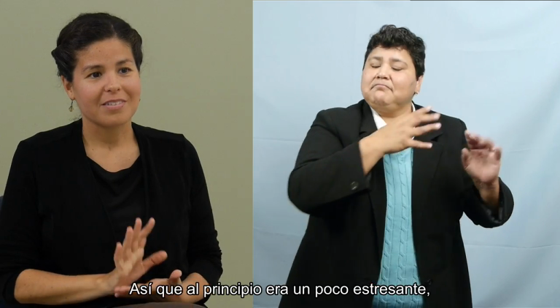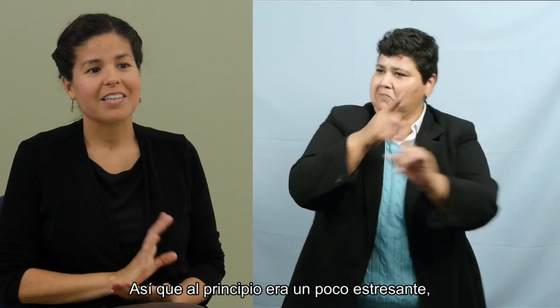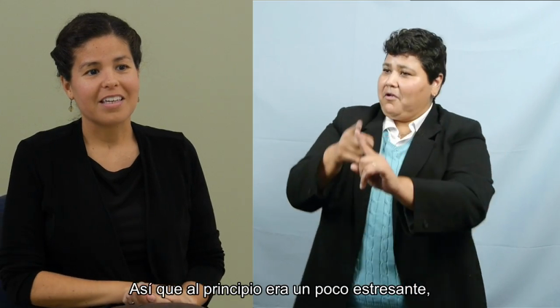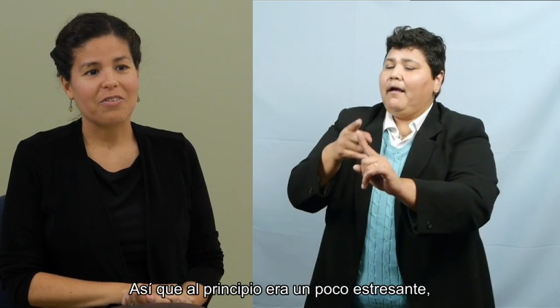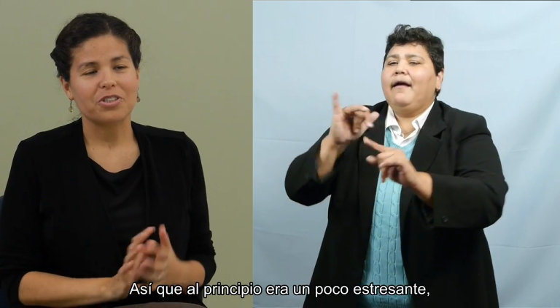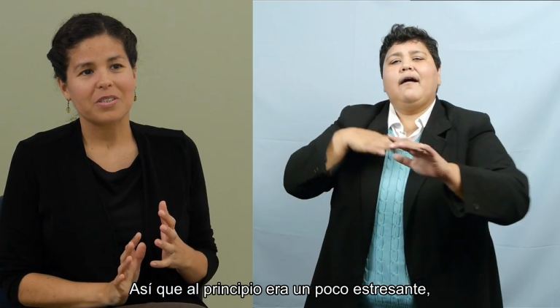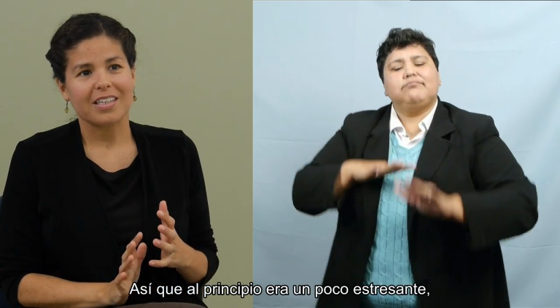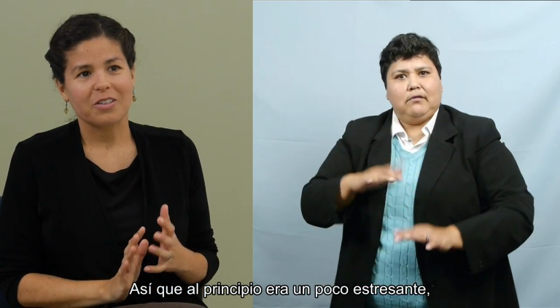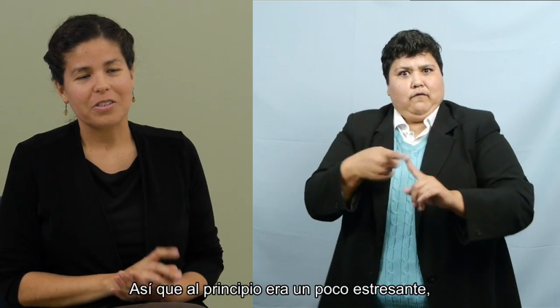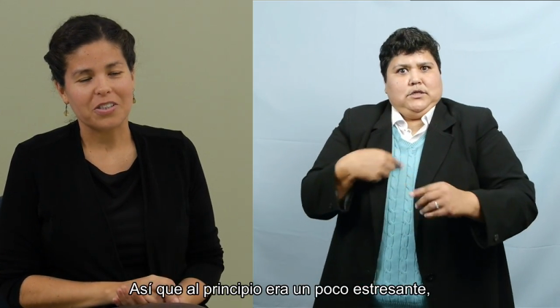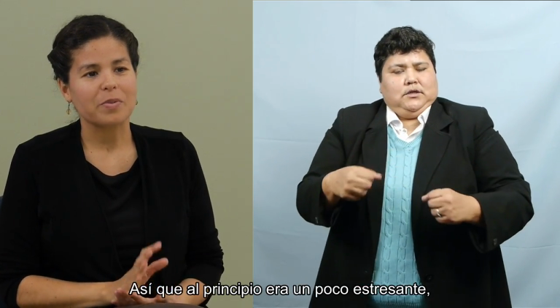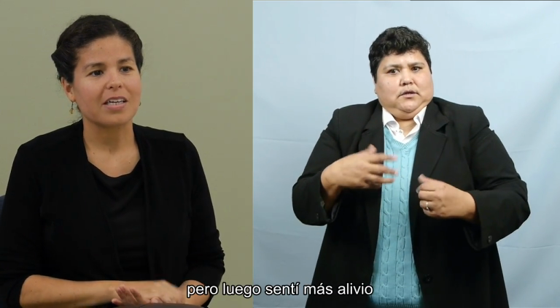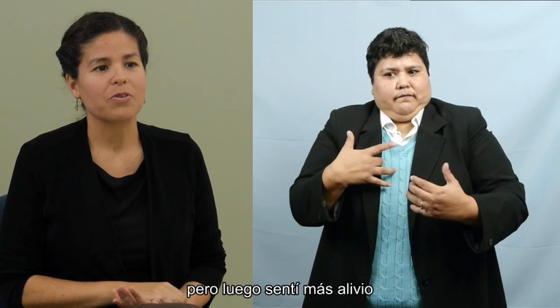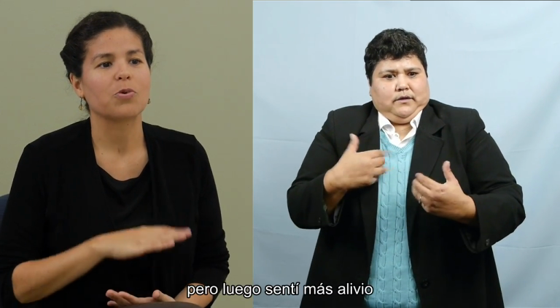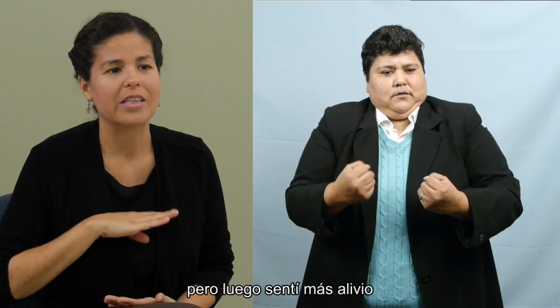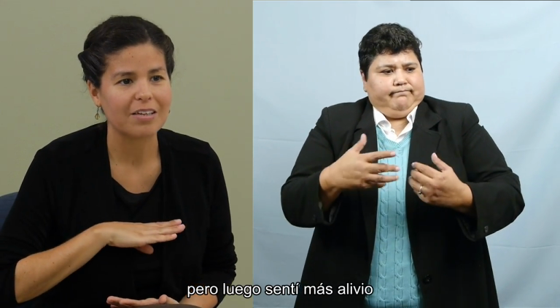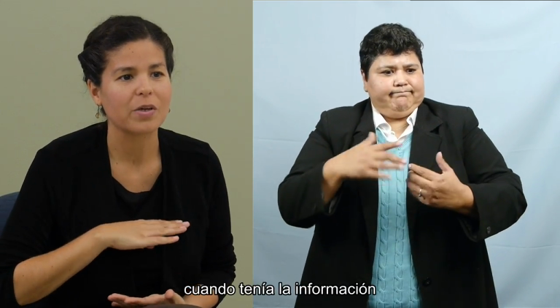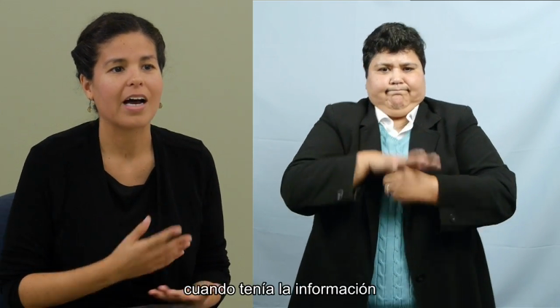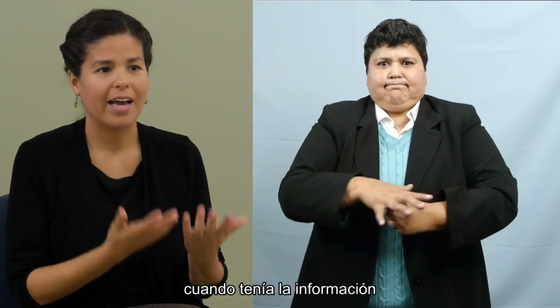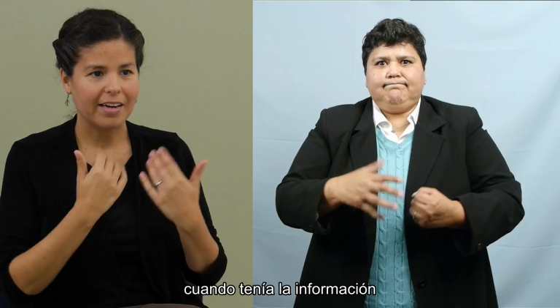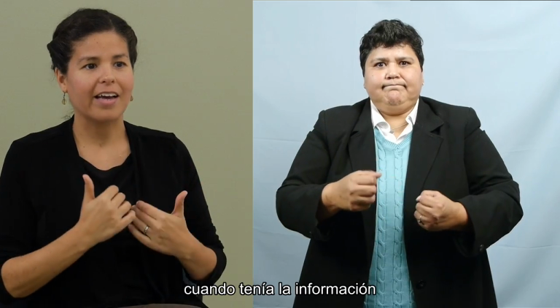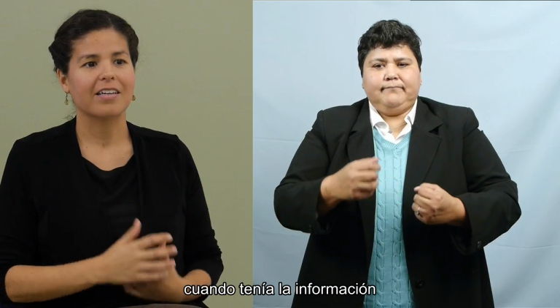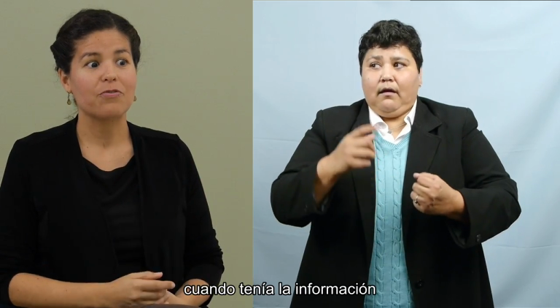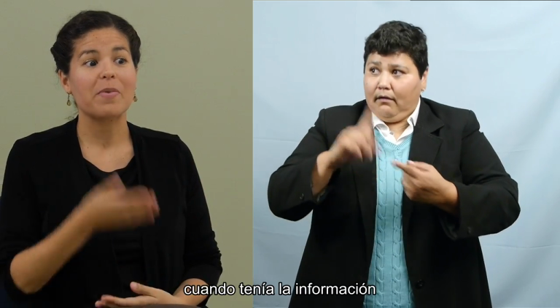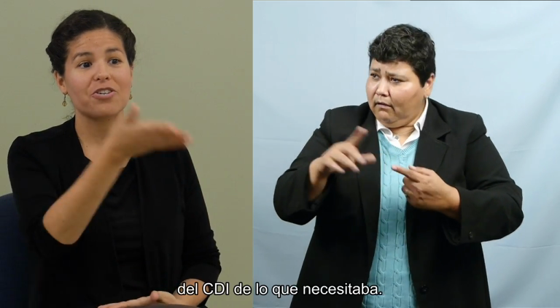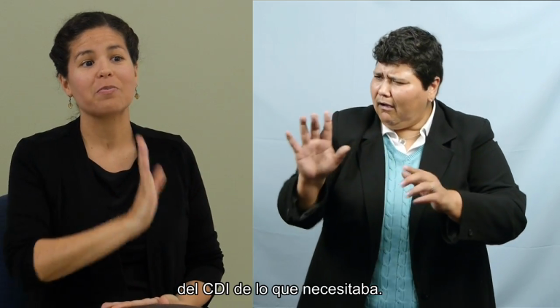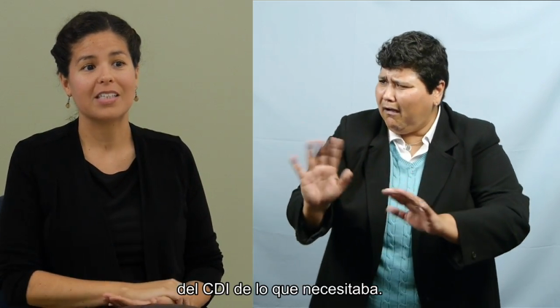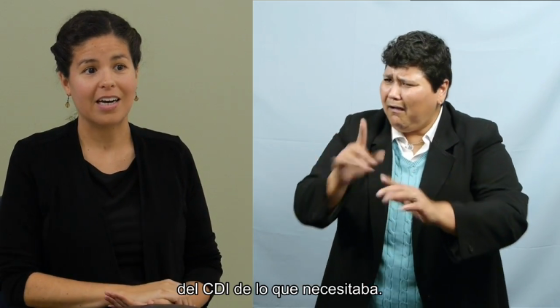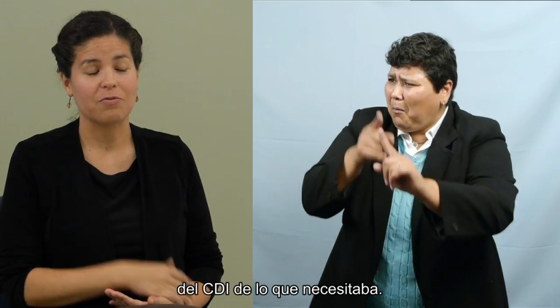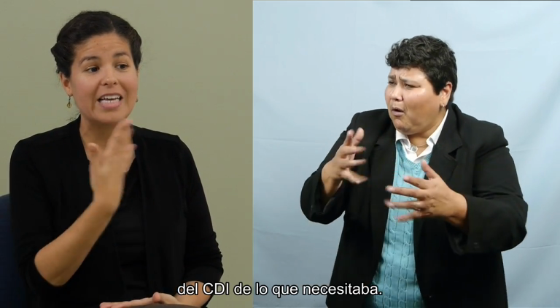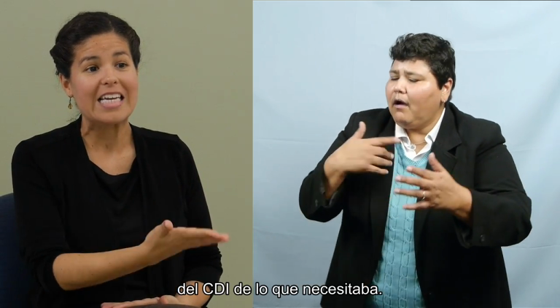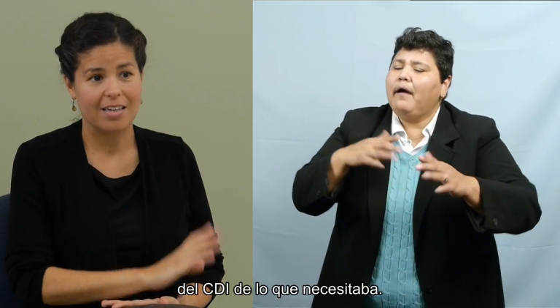So at first it was a little bit stressful, but then I felt more relieved when I had that information from the CDI about what he needed.